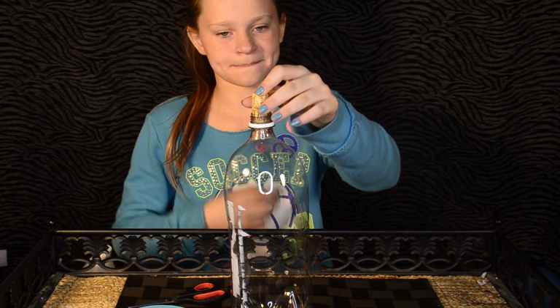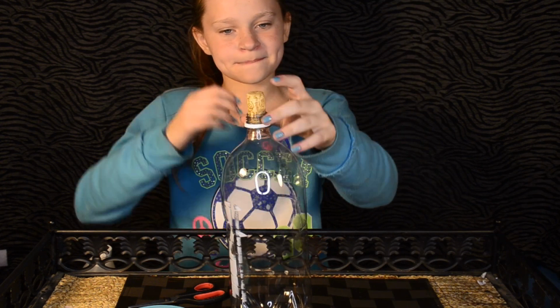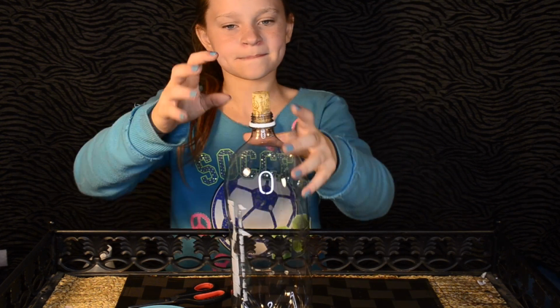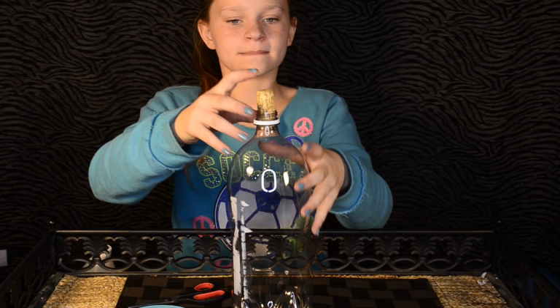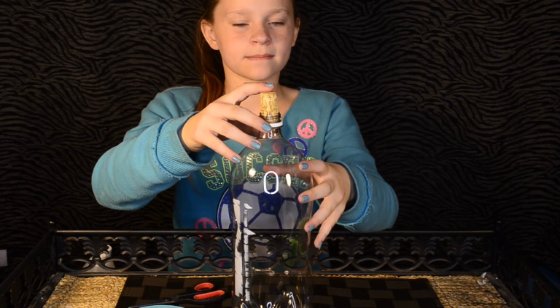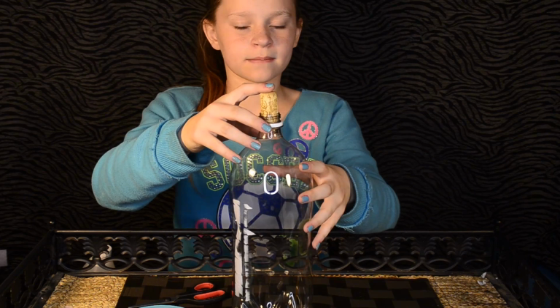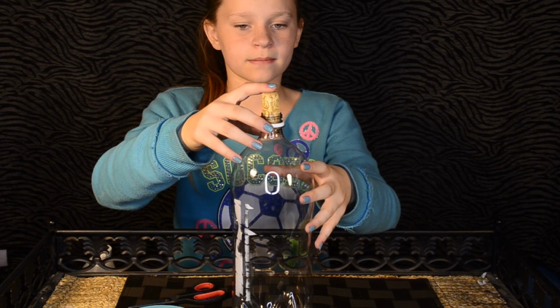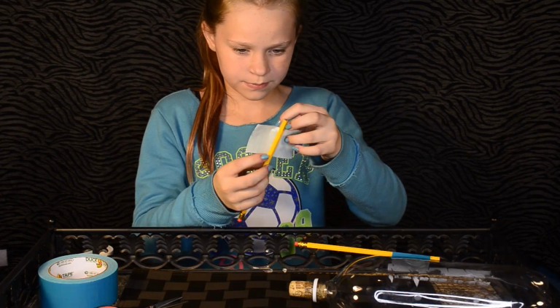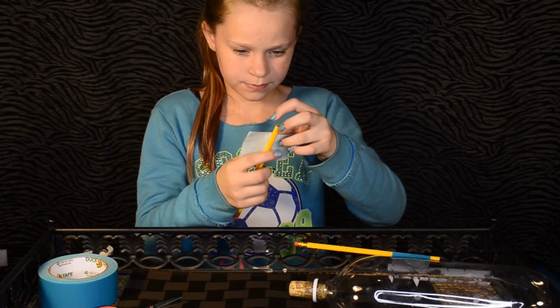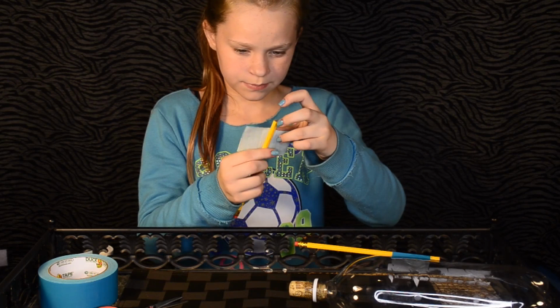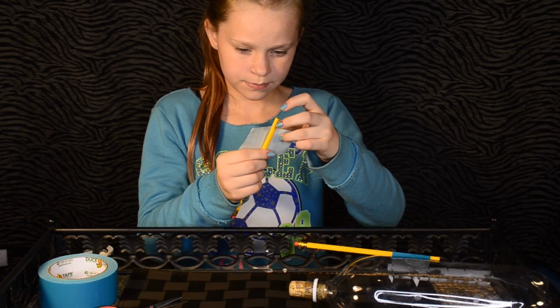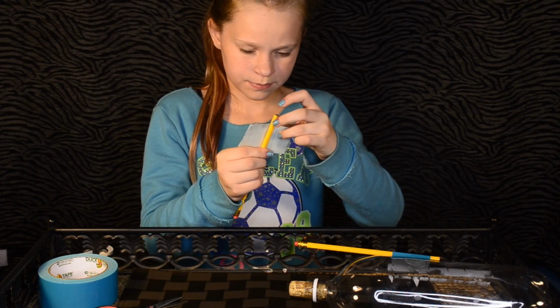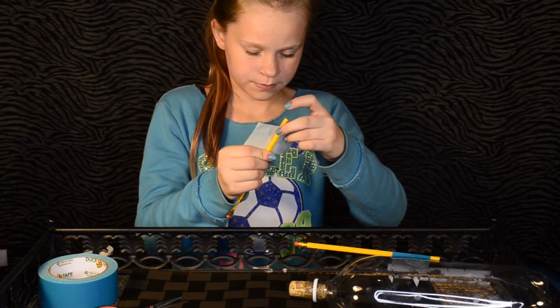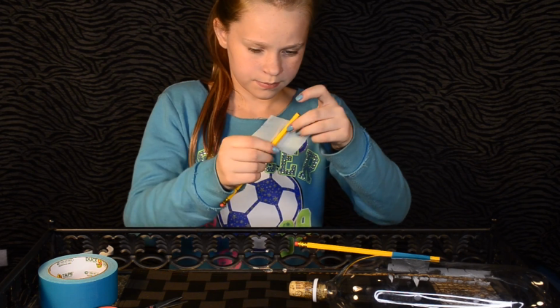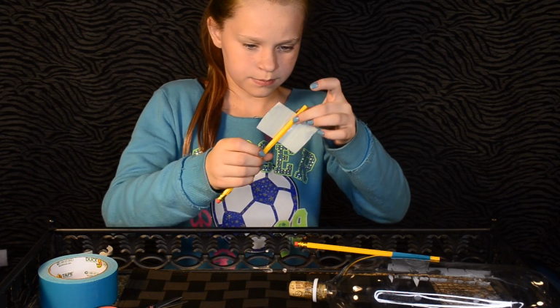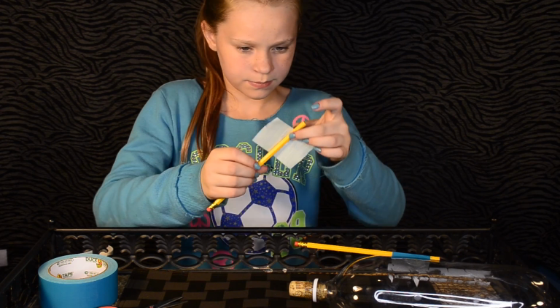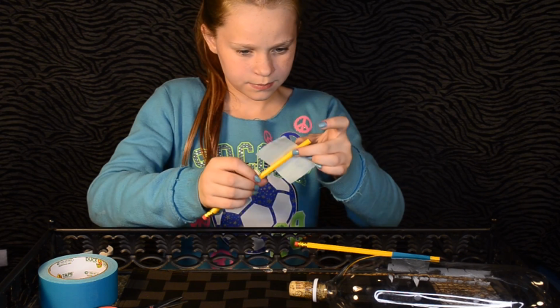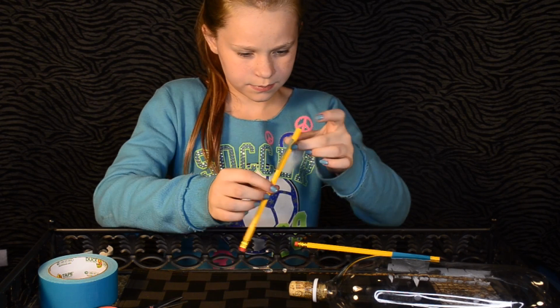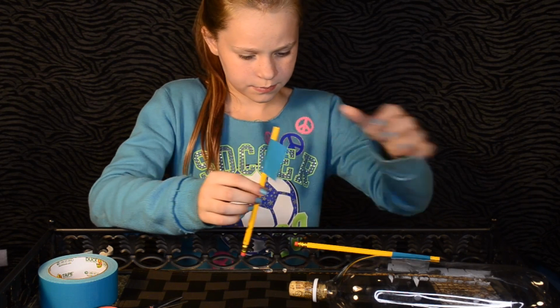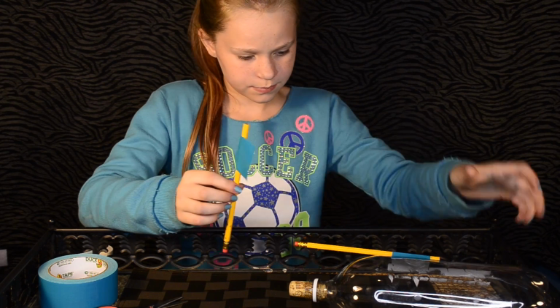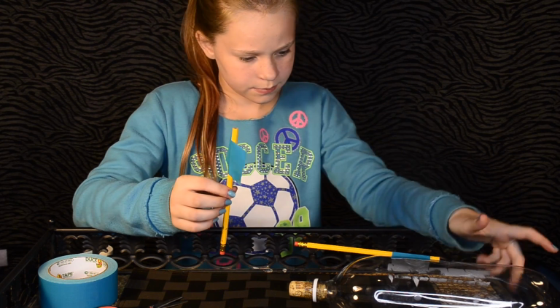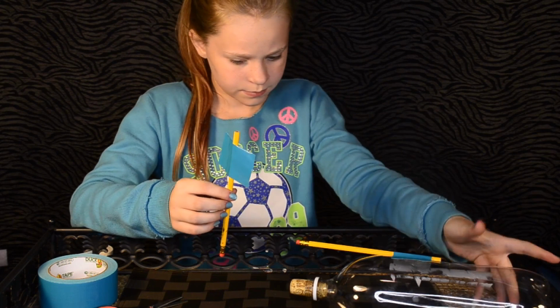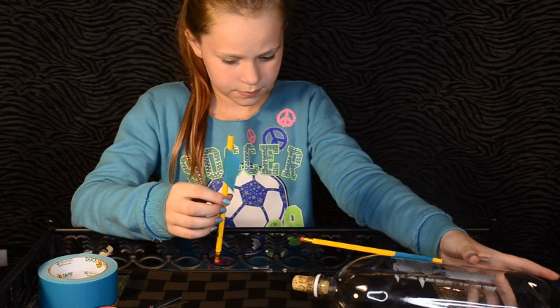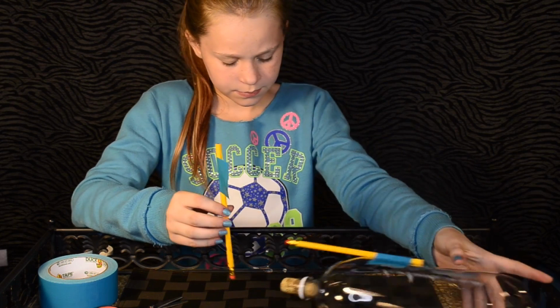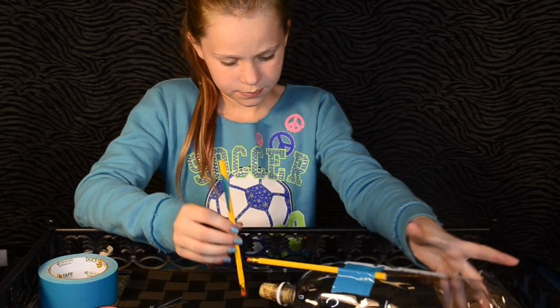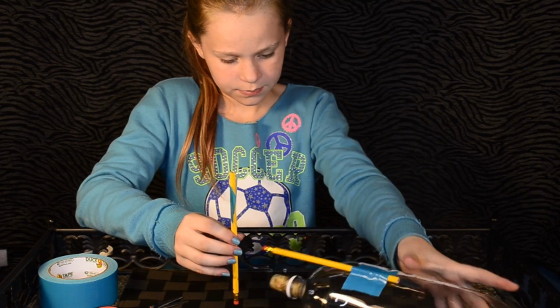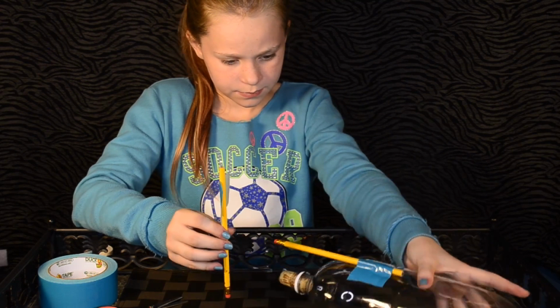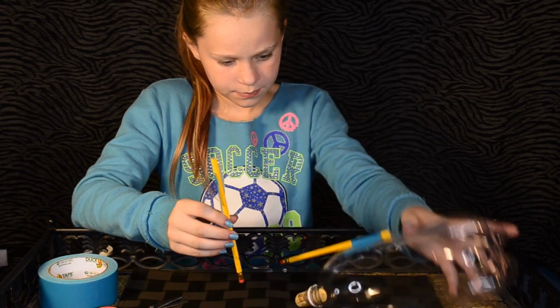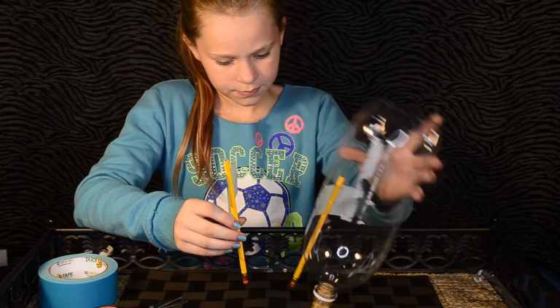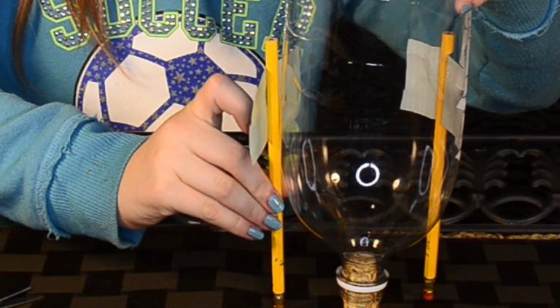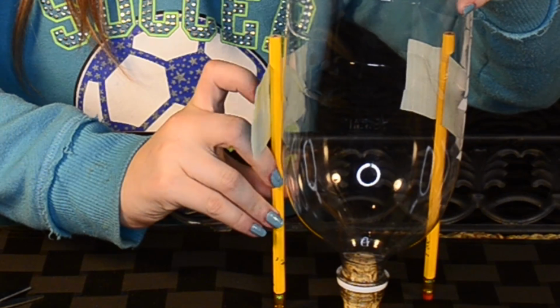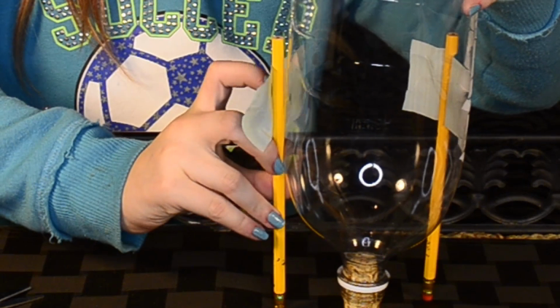Put your cork in the bottle, and then tape pencils to it. The pencils act as a stand.